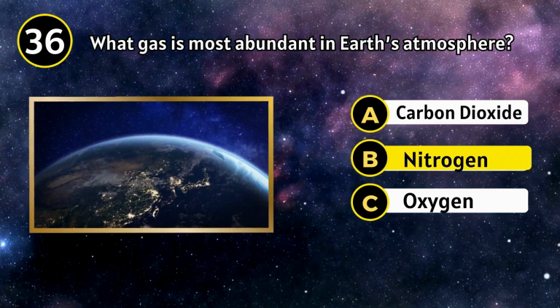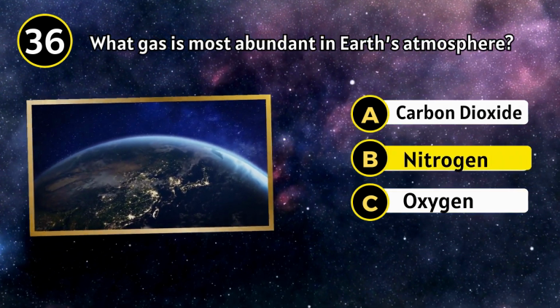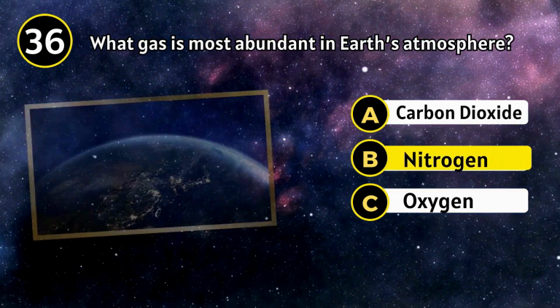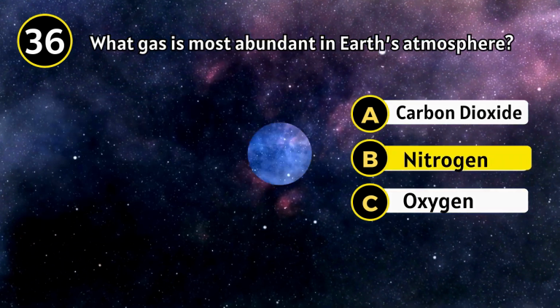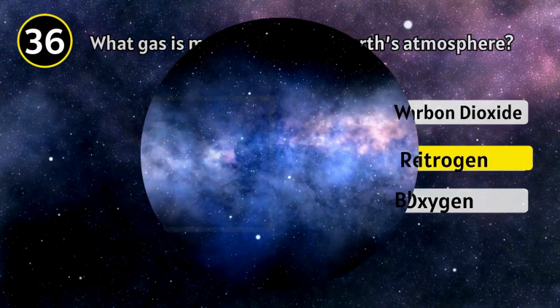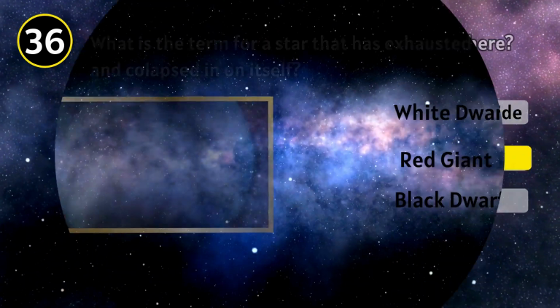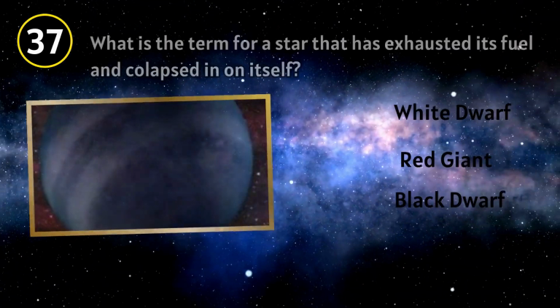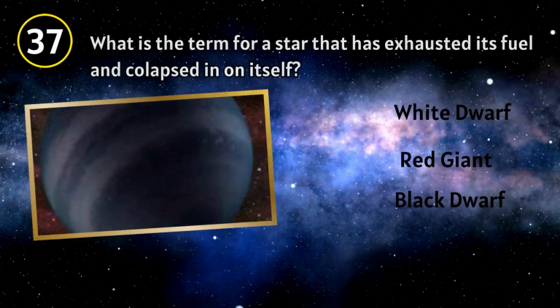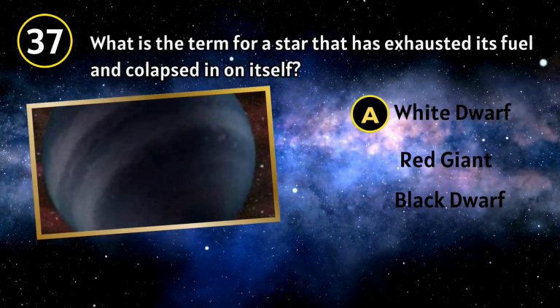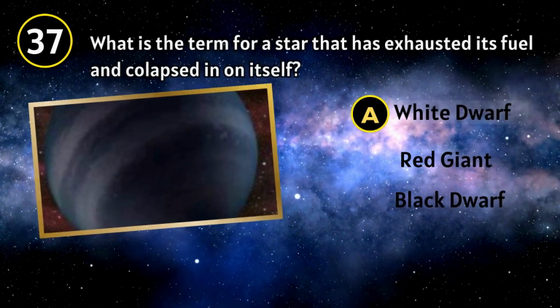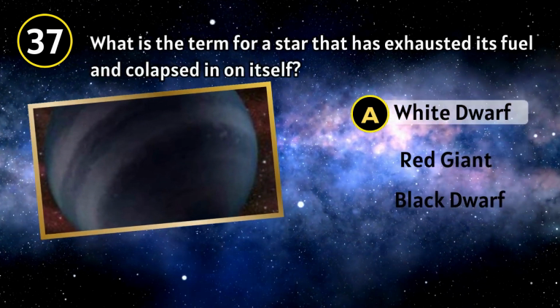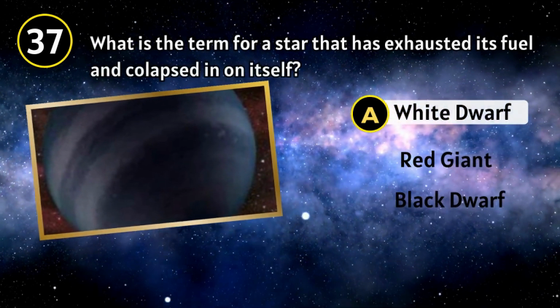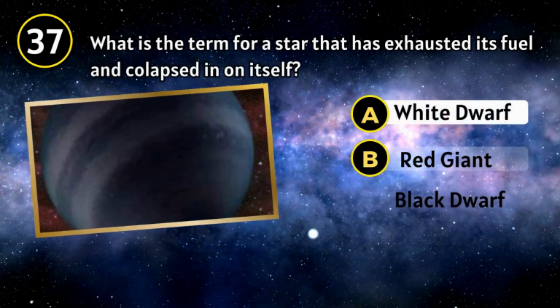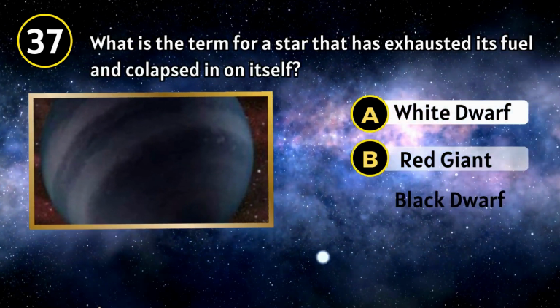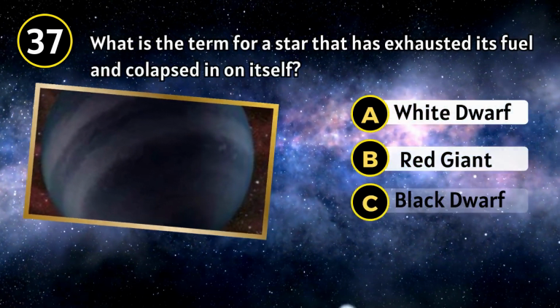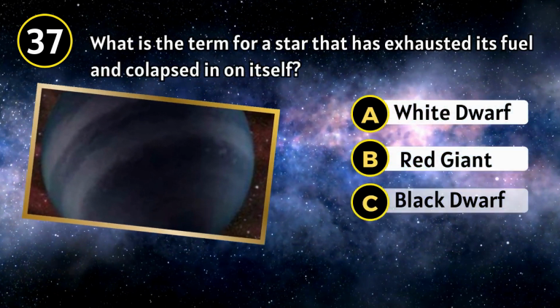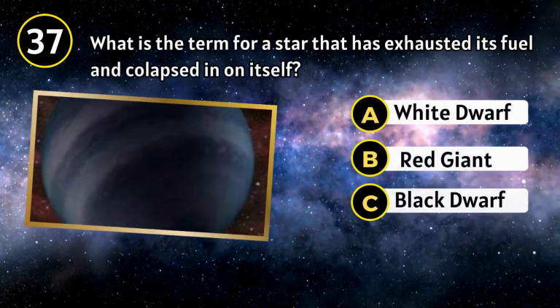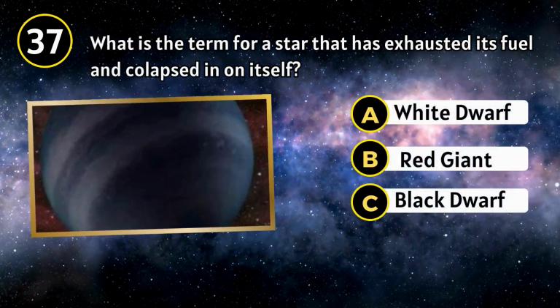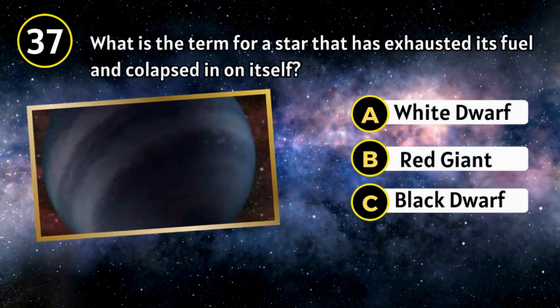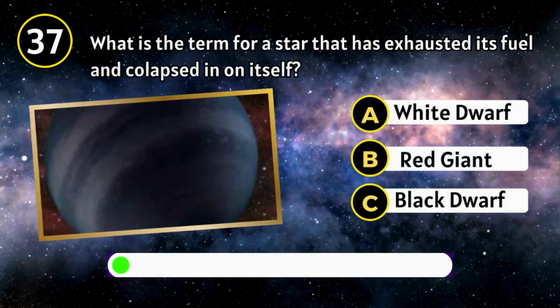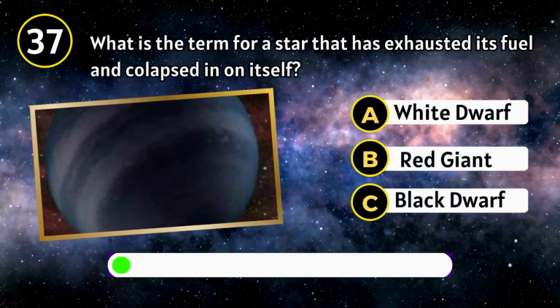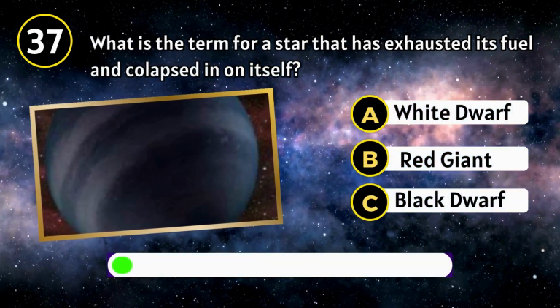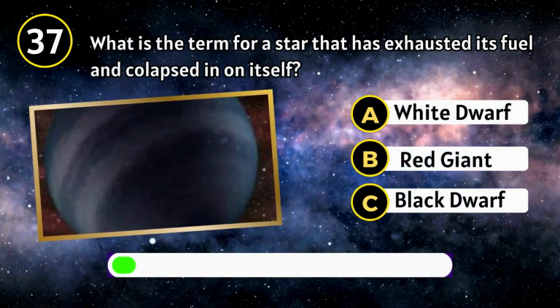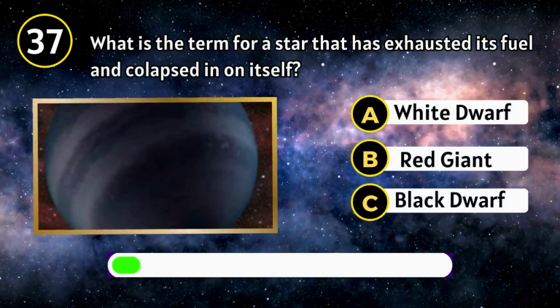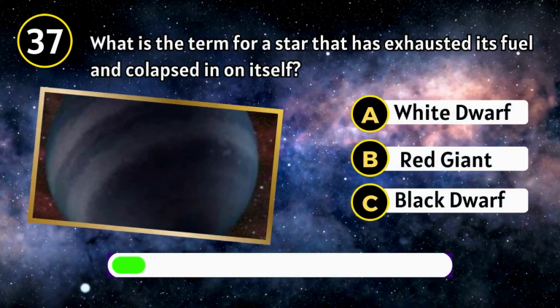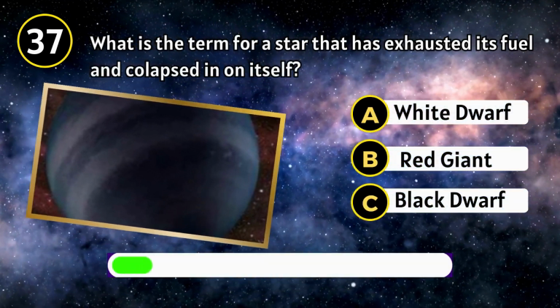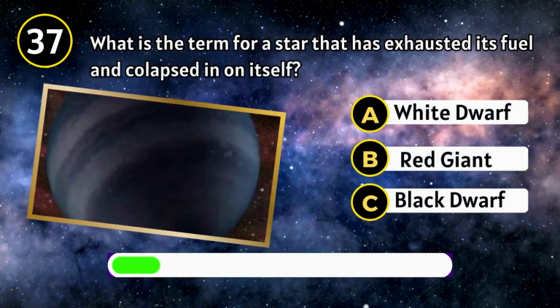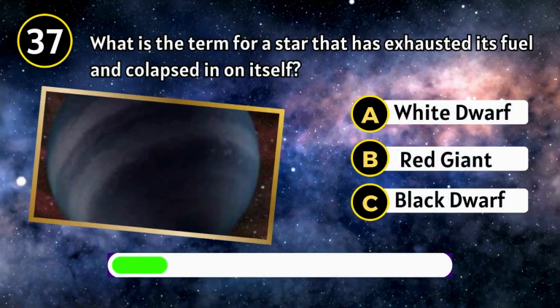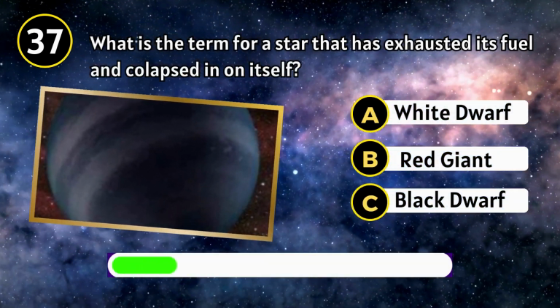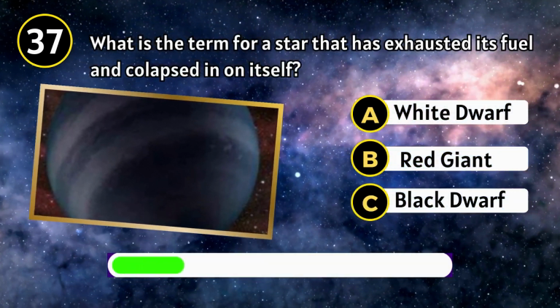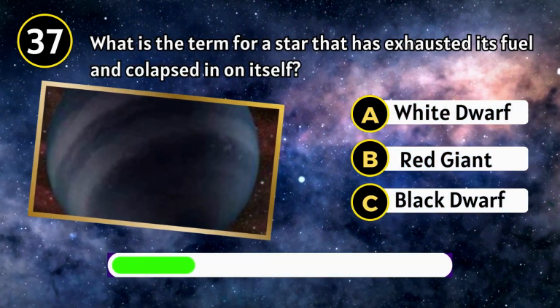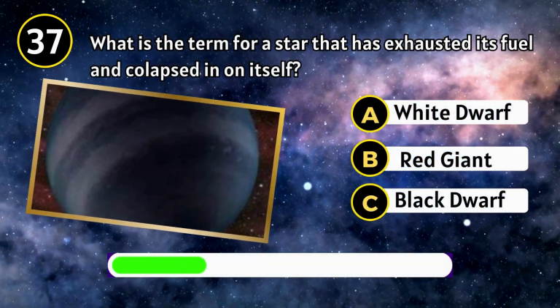Nitrogen. What is the term for a star that has exhausted its fuel and collapsed in on itself?